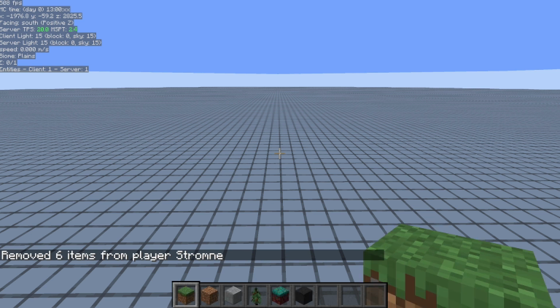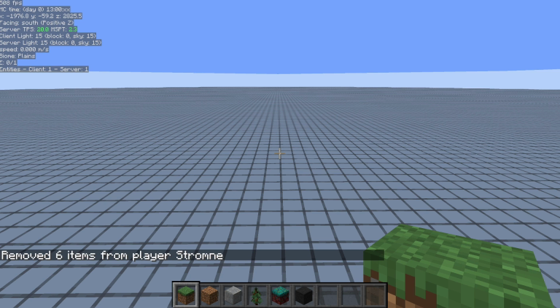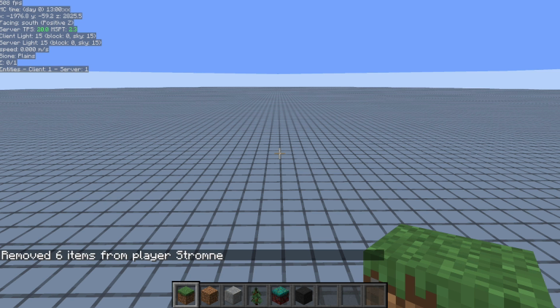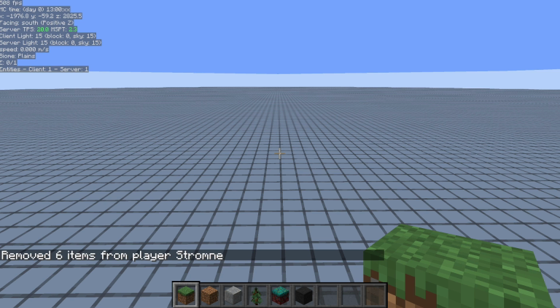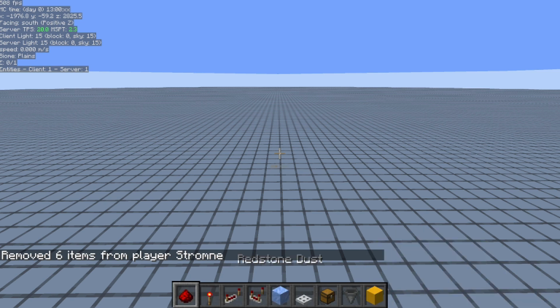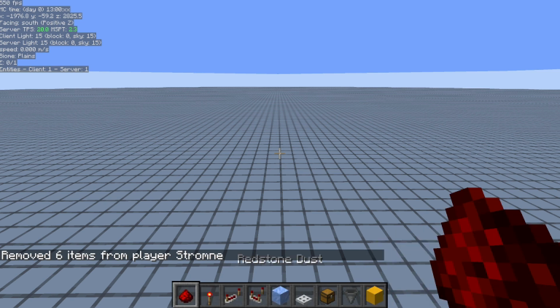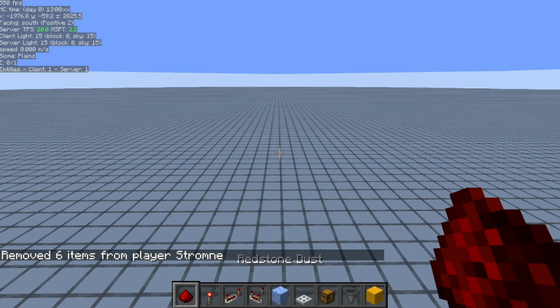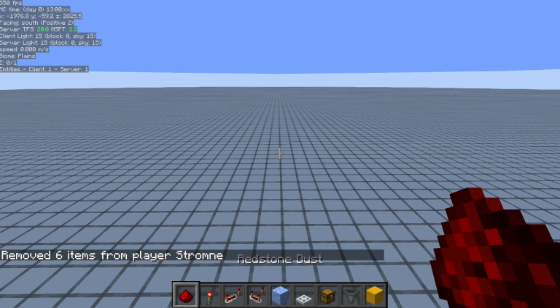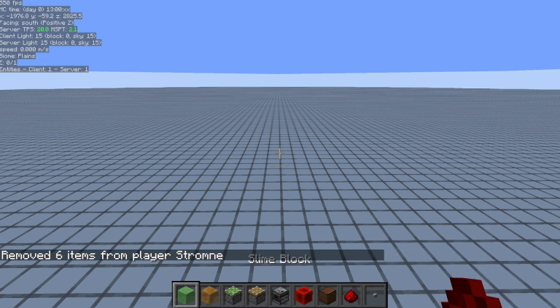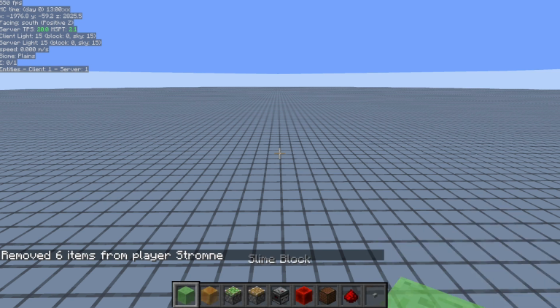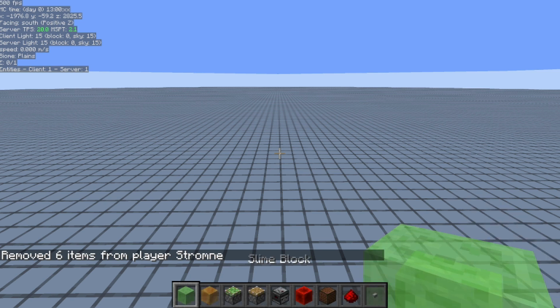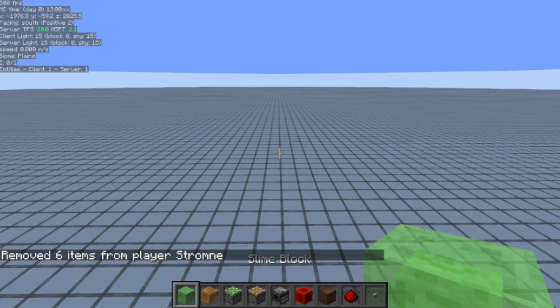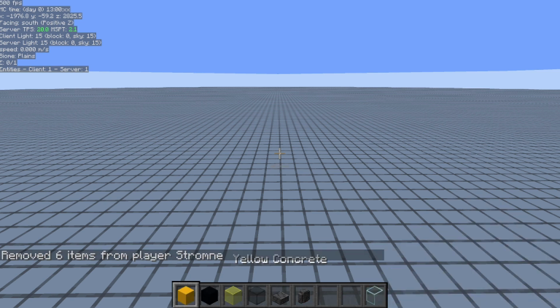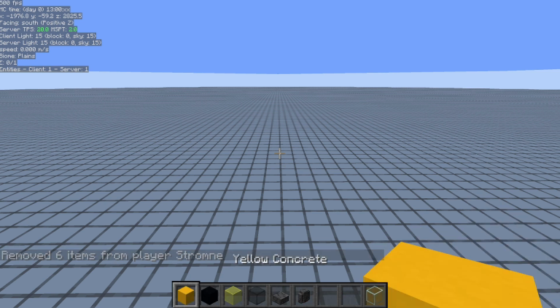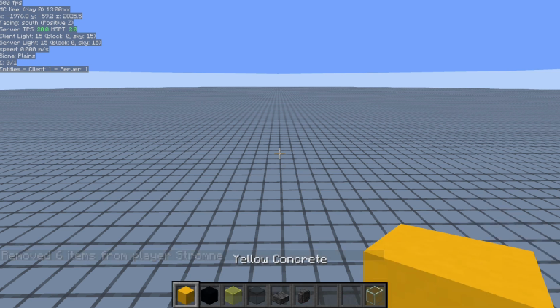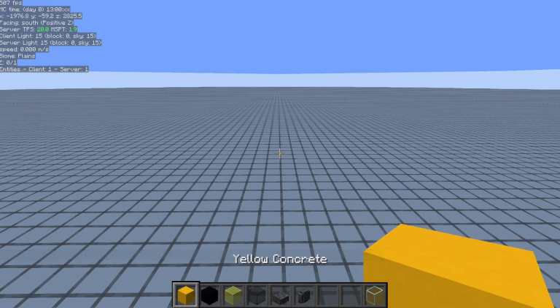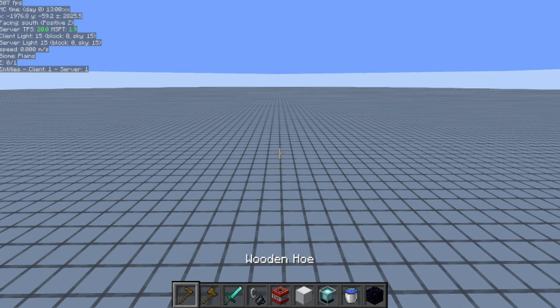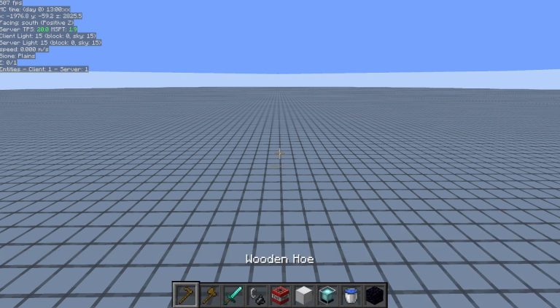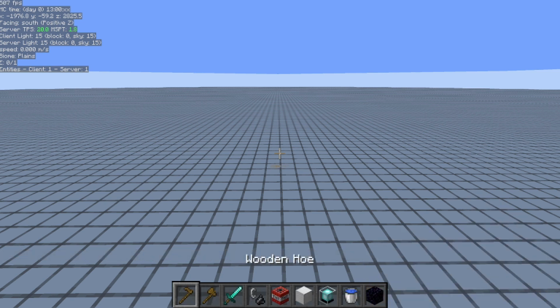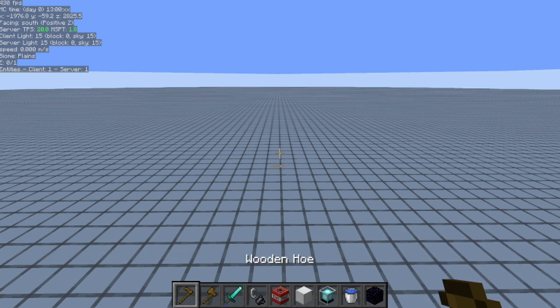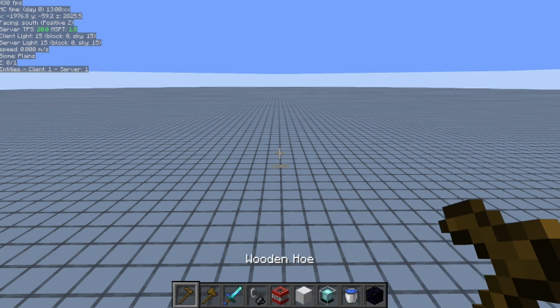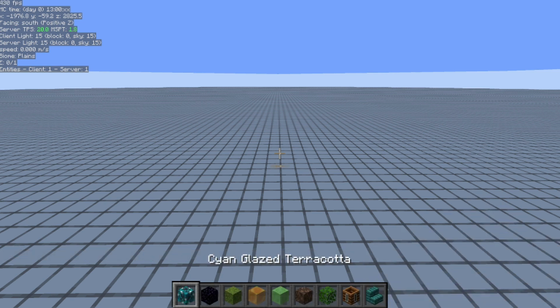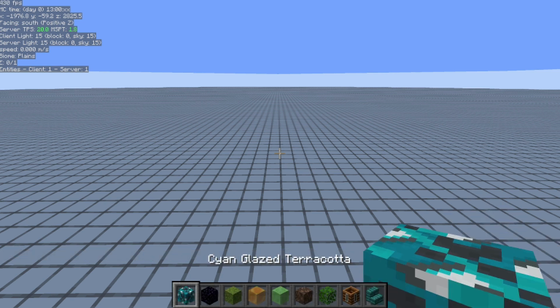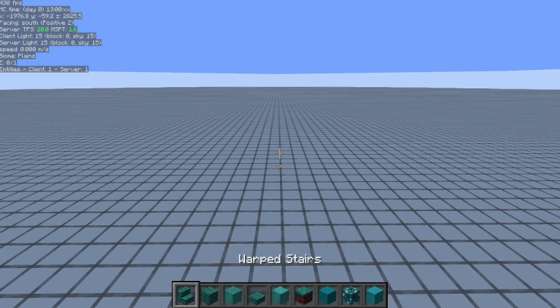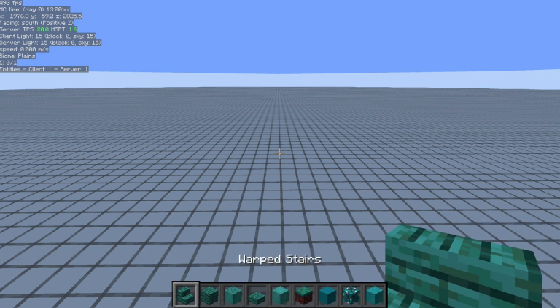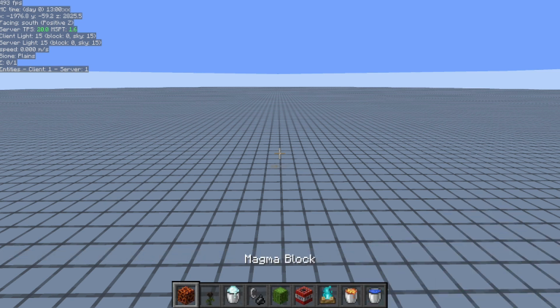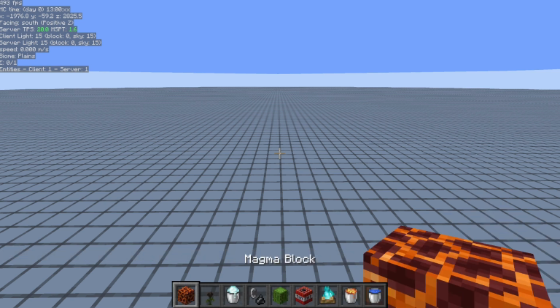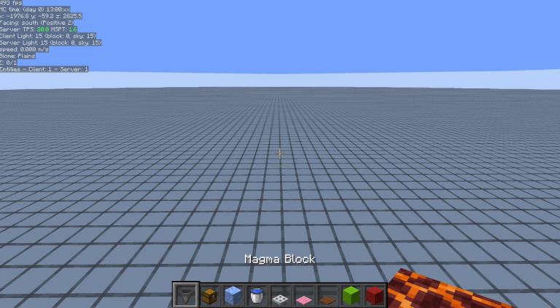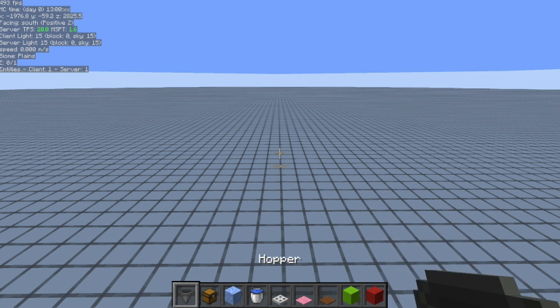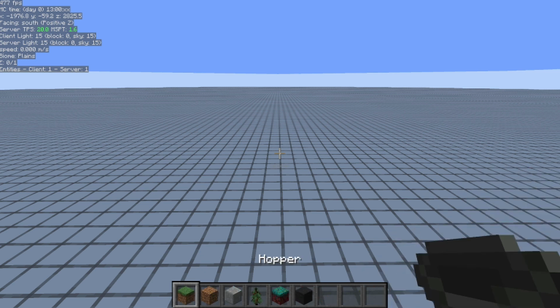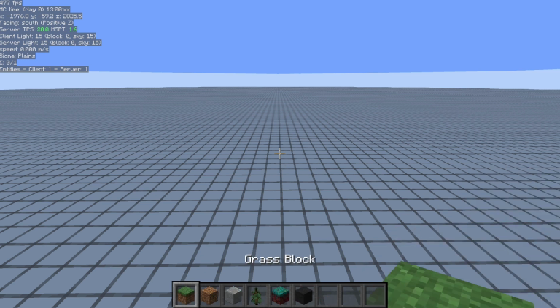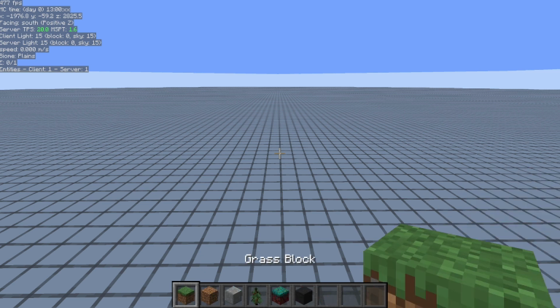Now if I clear everything out and press X — the Load modifier button — and that same number, it loads that right back up. So I can go X1, X2, X3, X4, 5, 6, 7, 8, and 9.